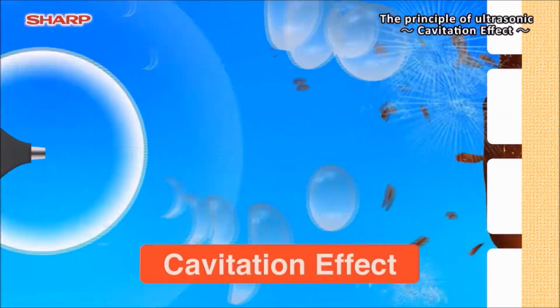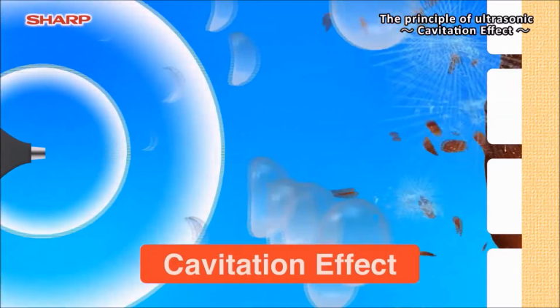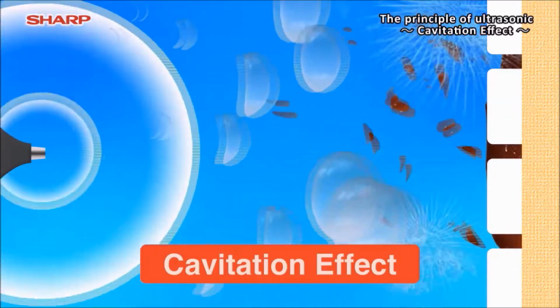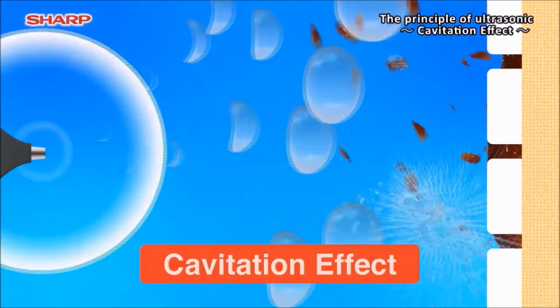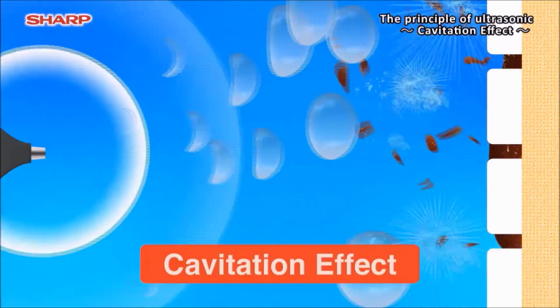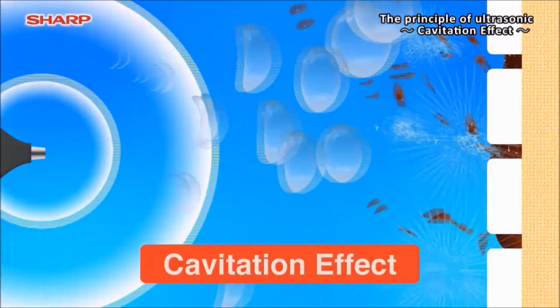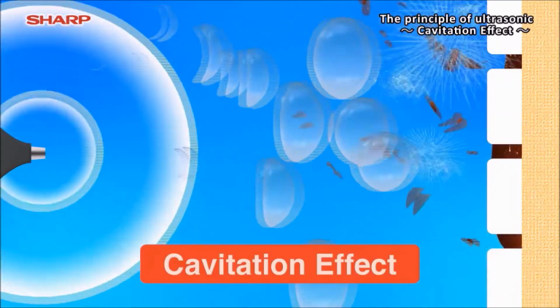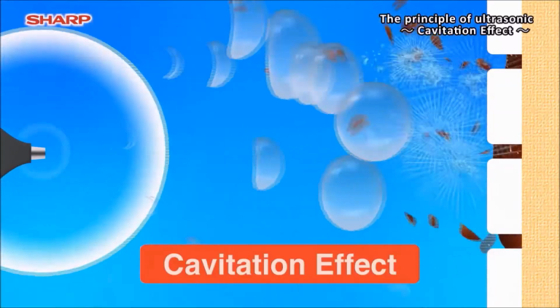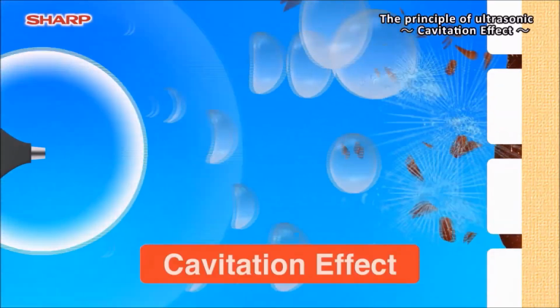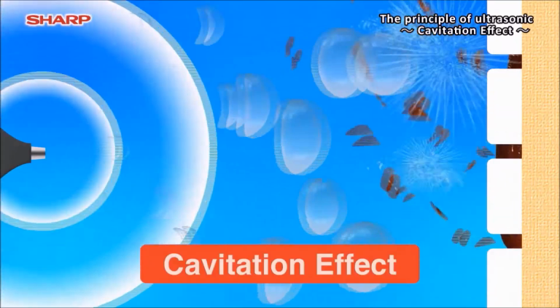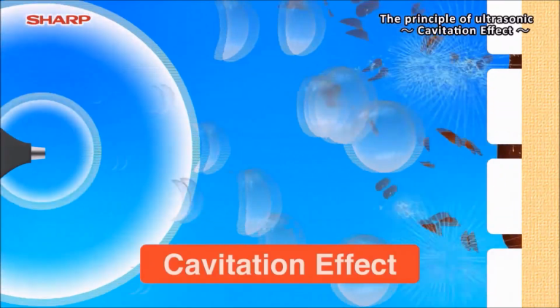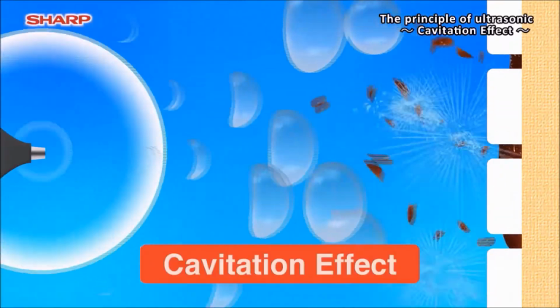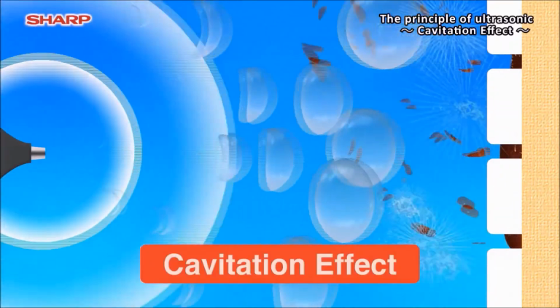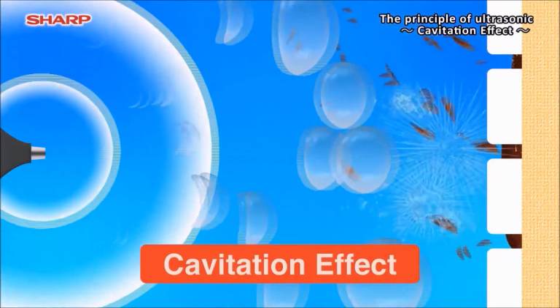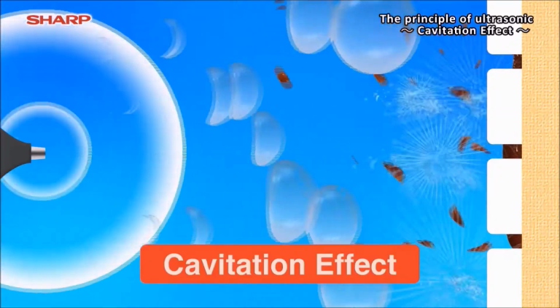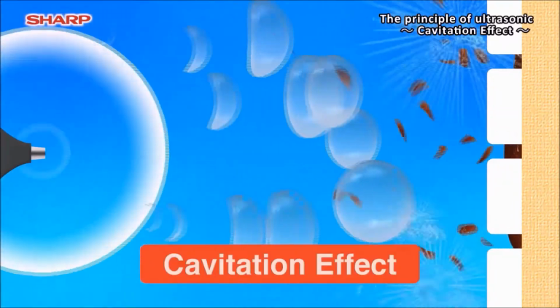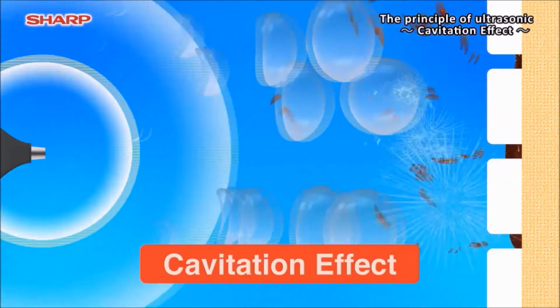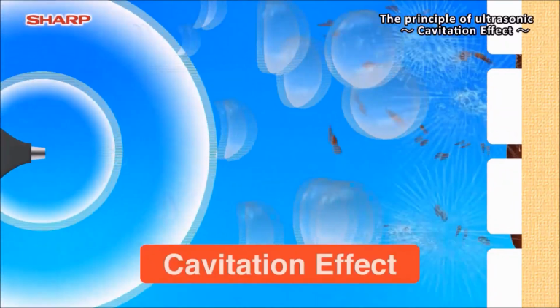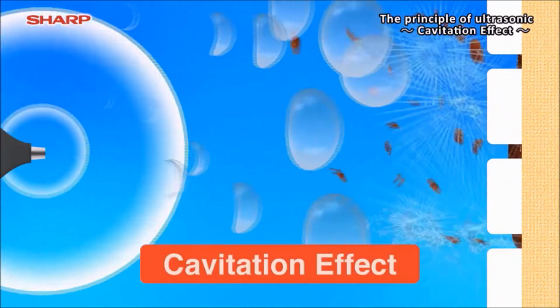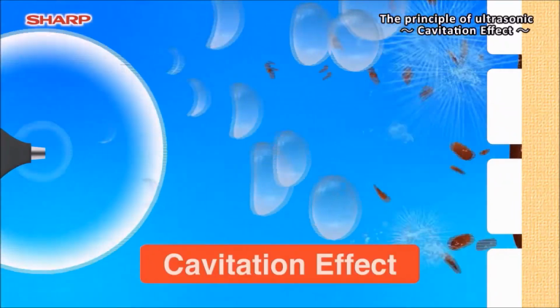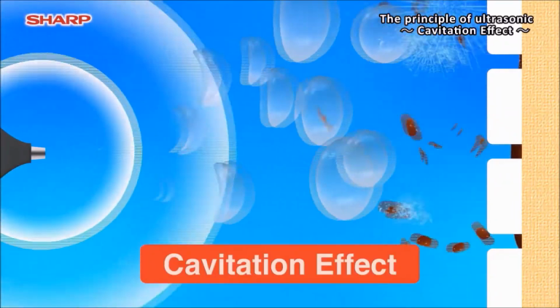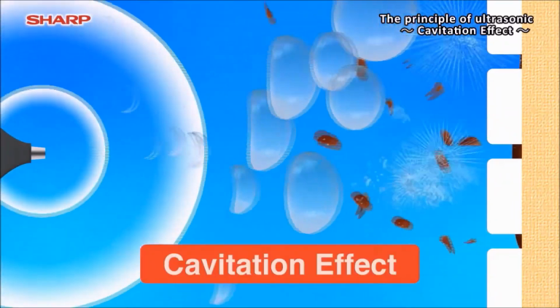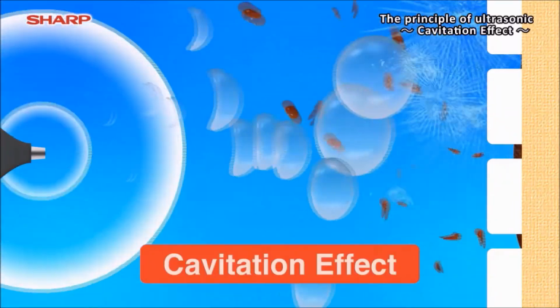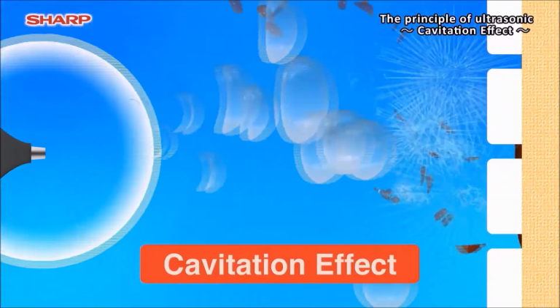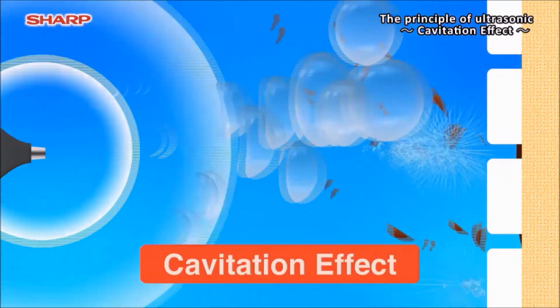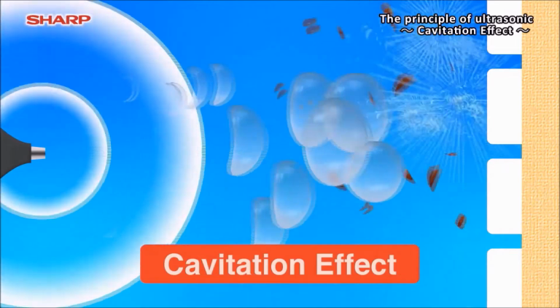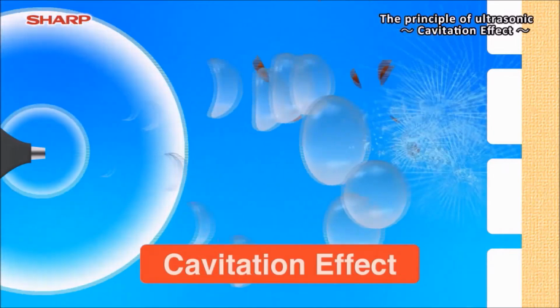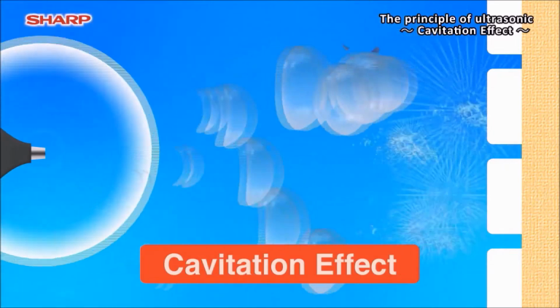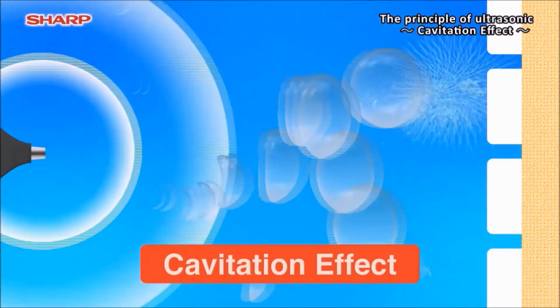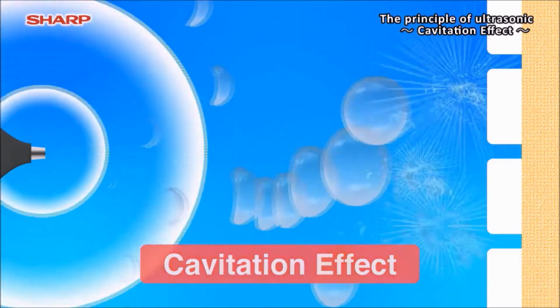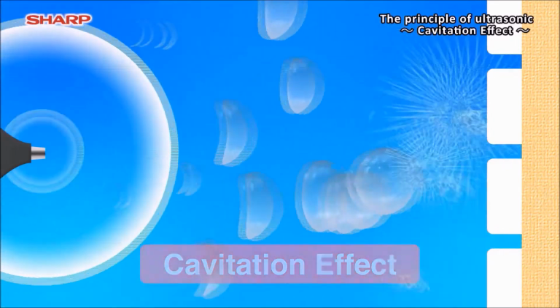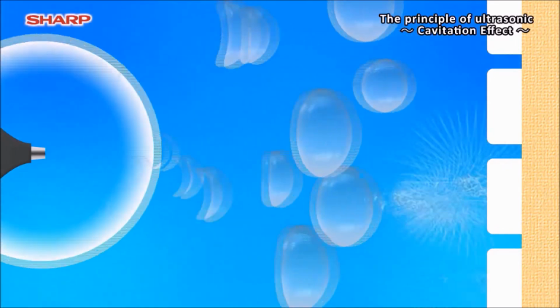the stains and dirt are removed — which we call the cavitation effect process. This is the principle that the stains are washed out only with water.